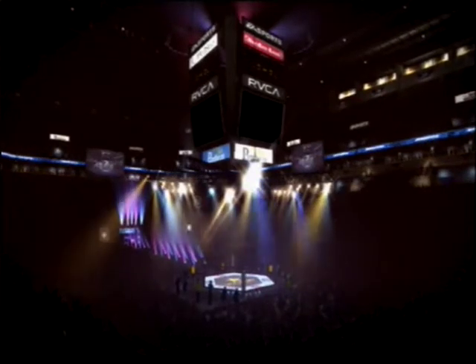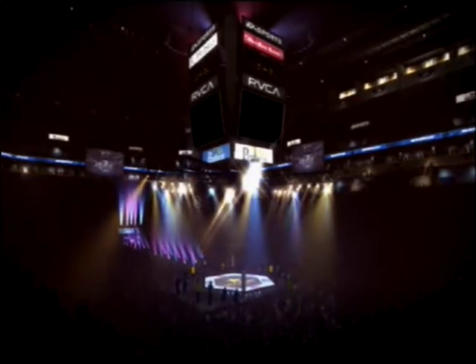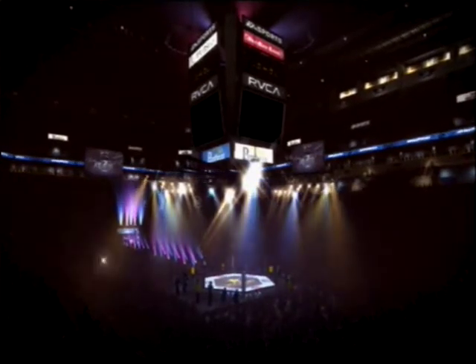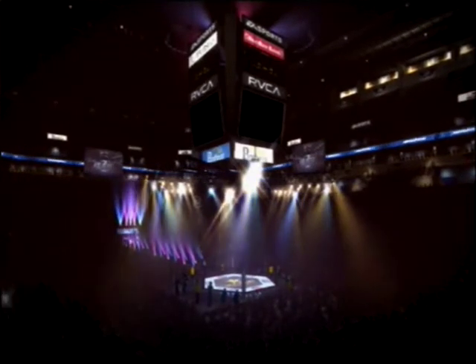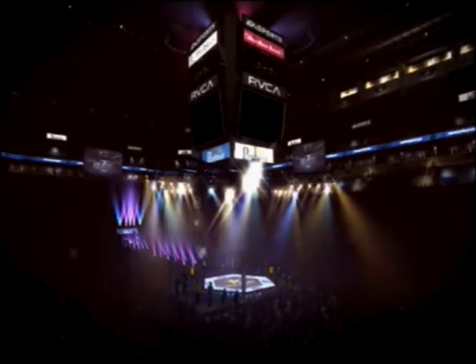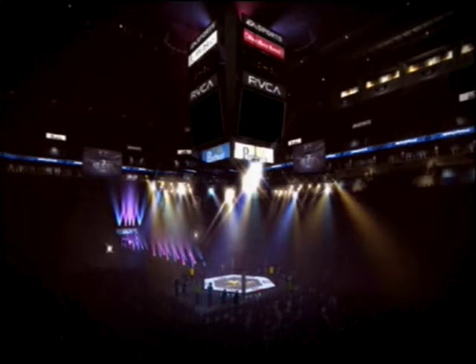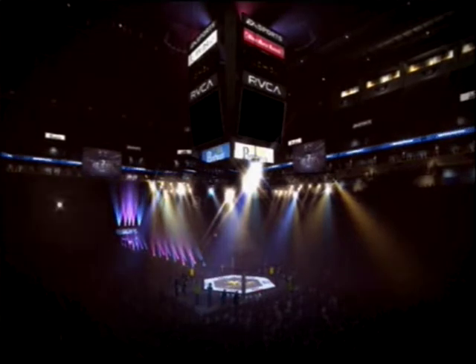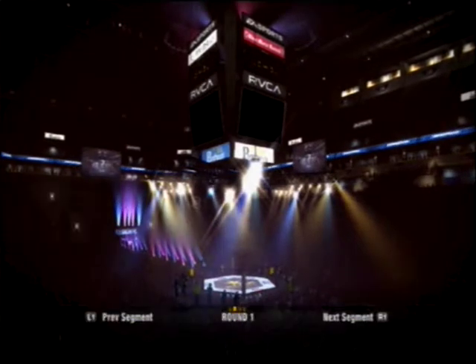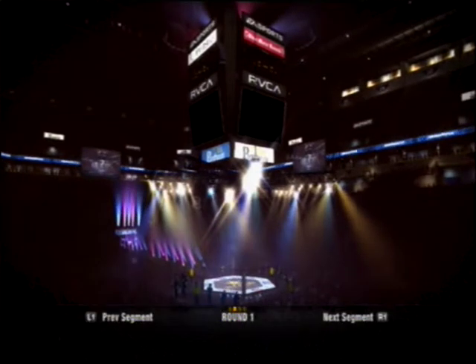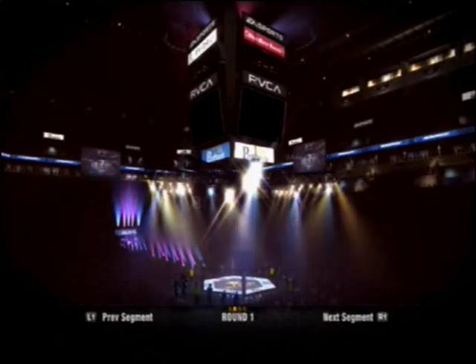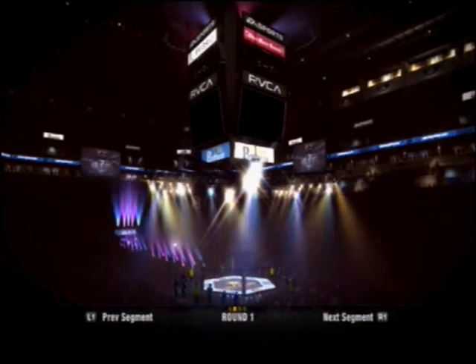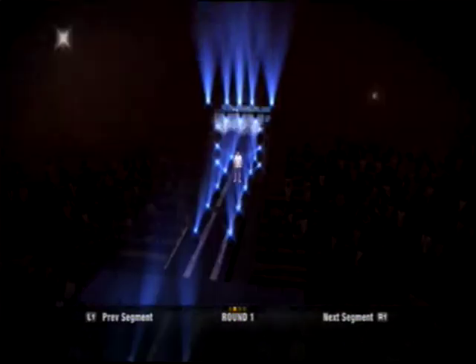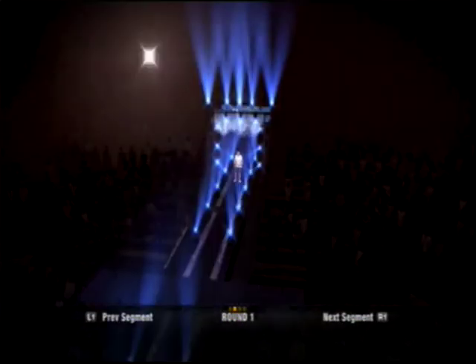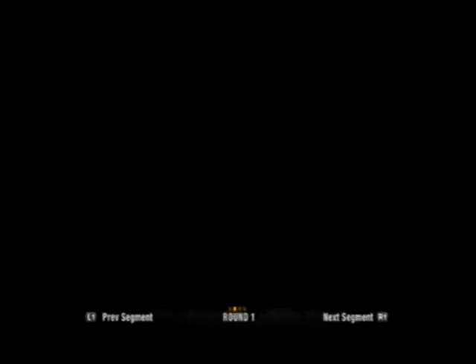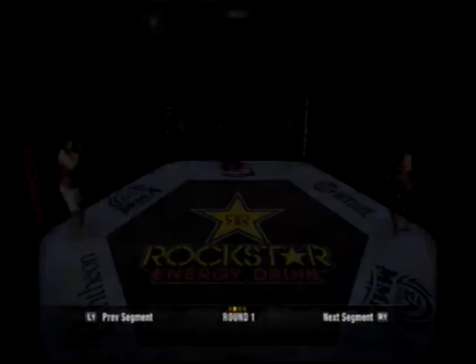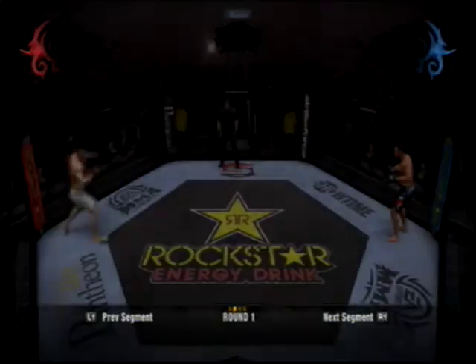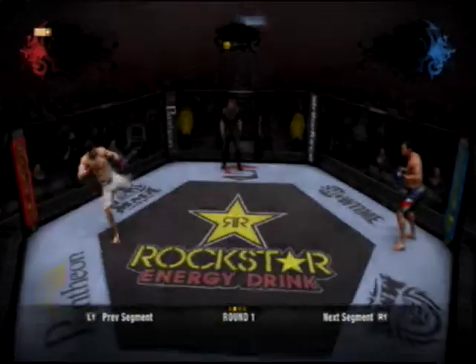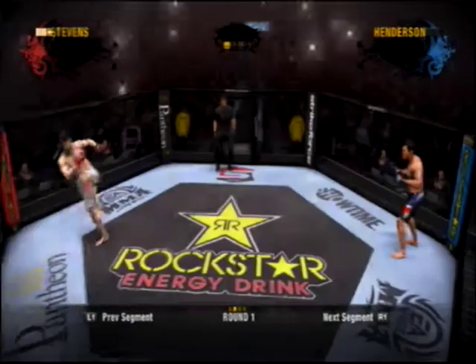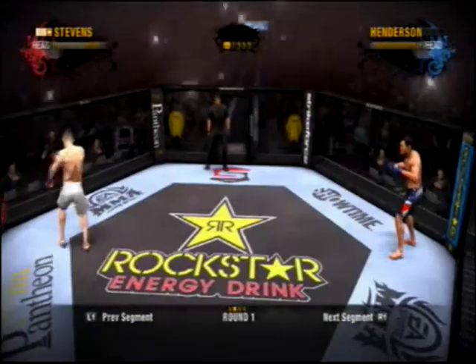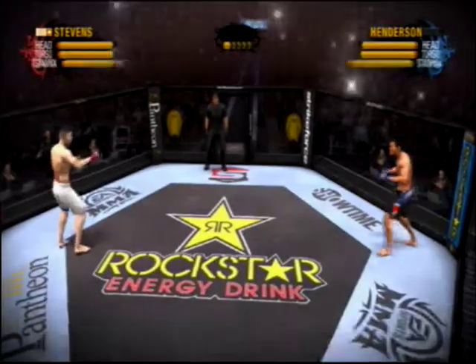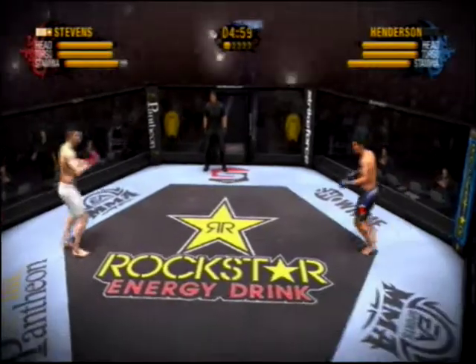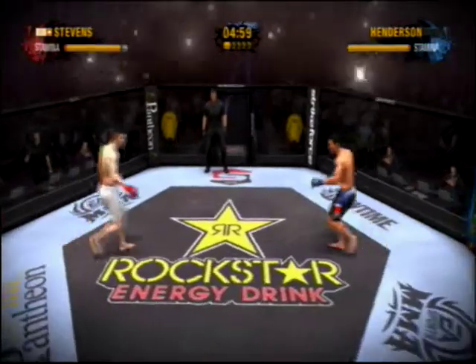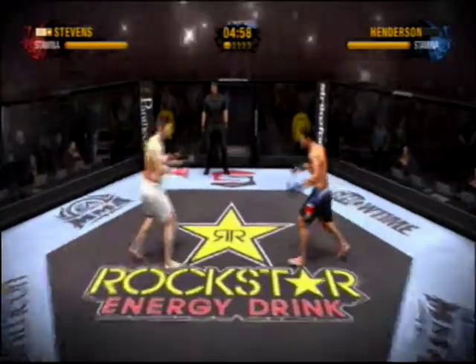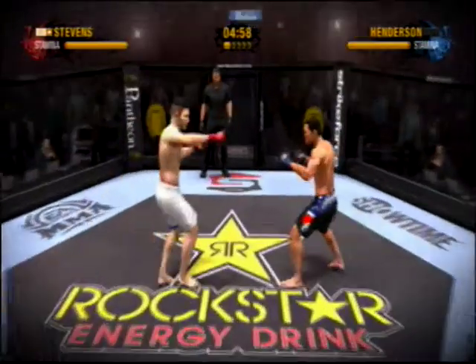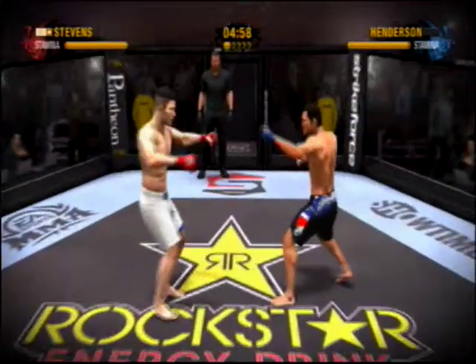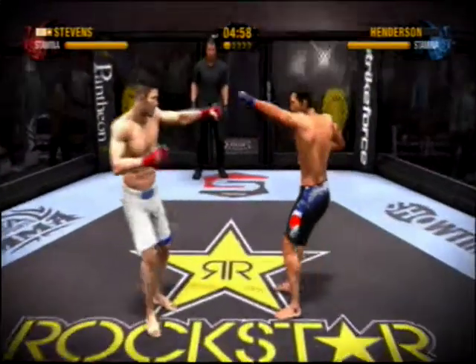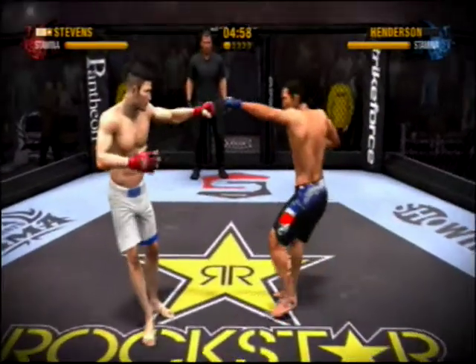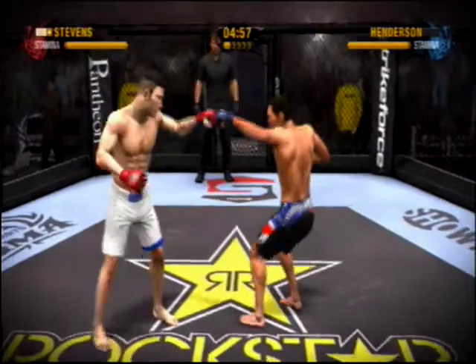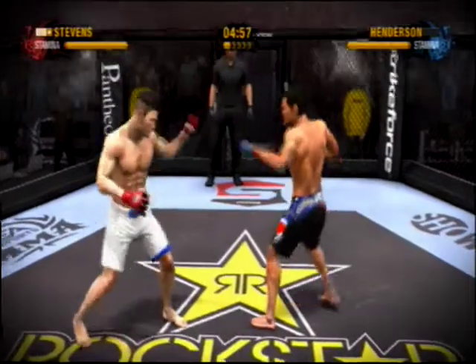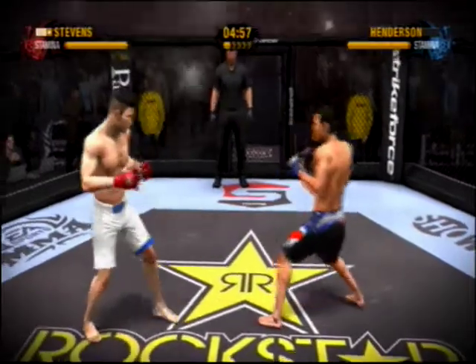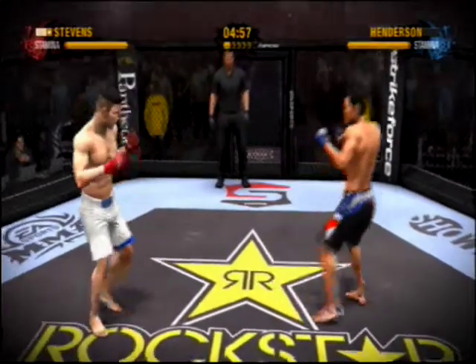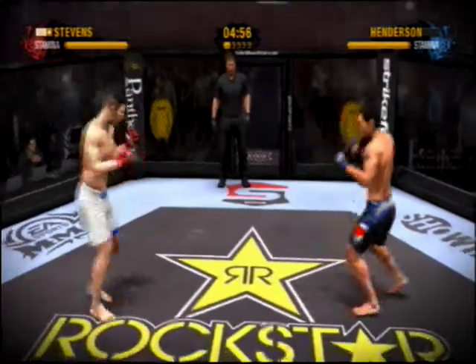All right, this is what we've been waiting for. Alongside the legend Frank Shamrock, I'm Mauro Ranallo. This is the main event.